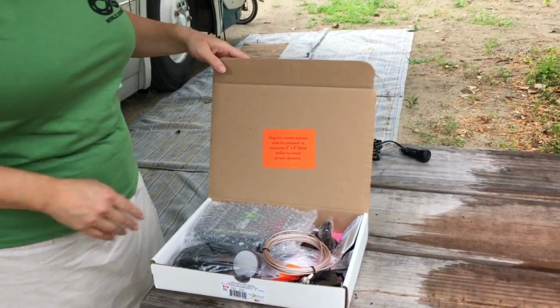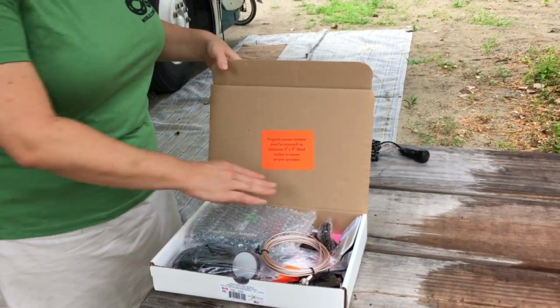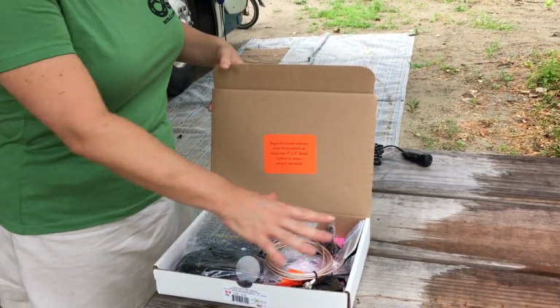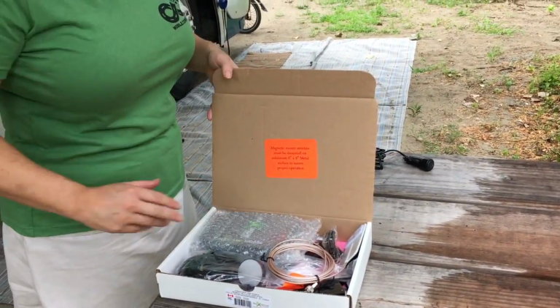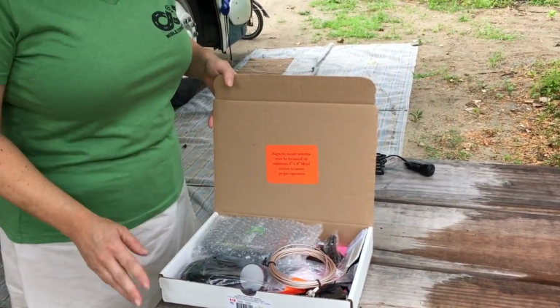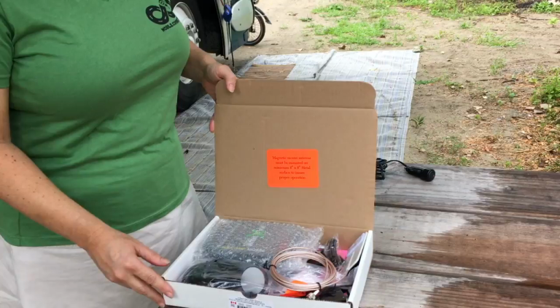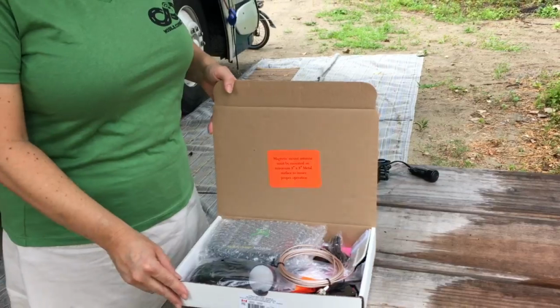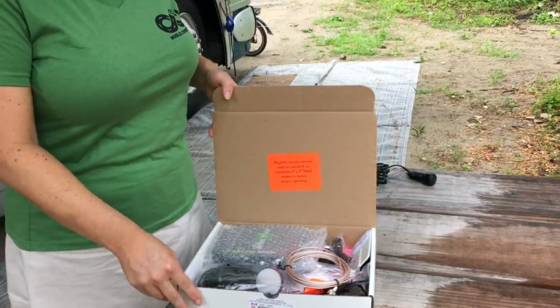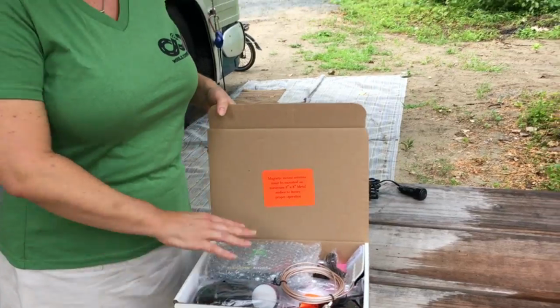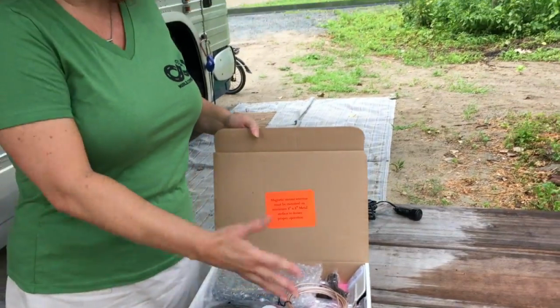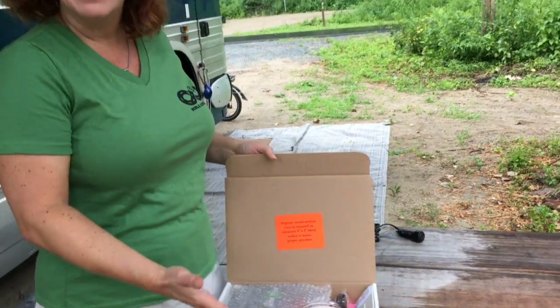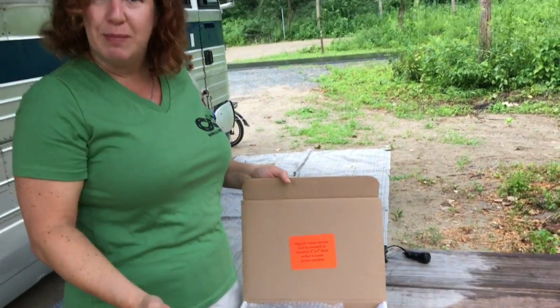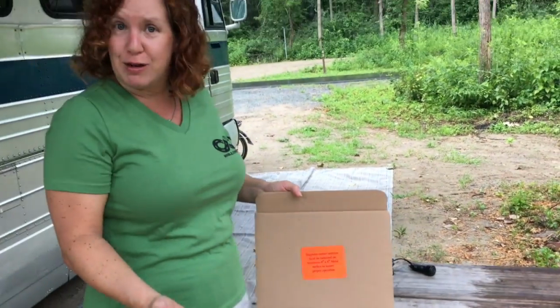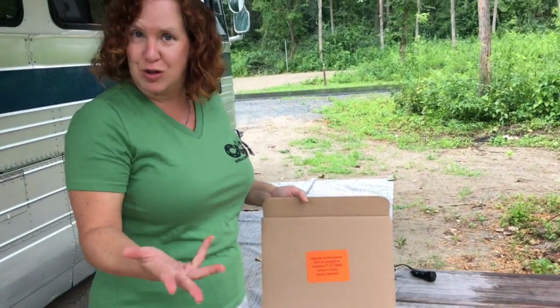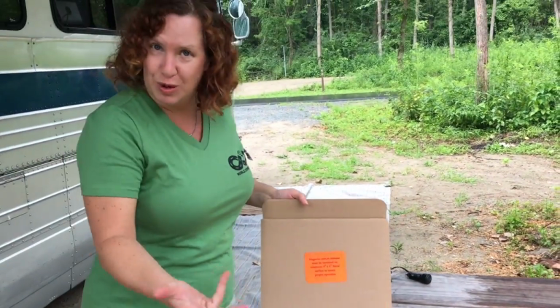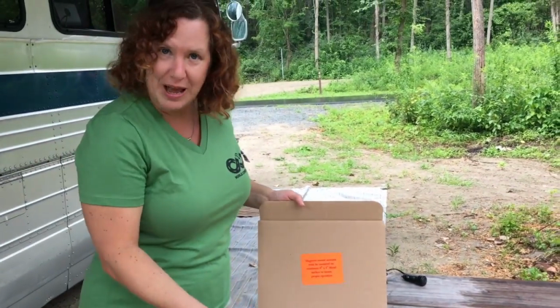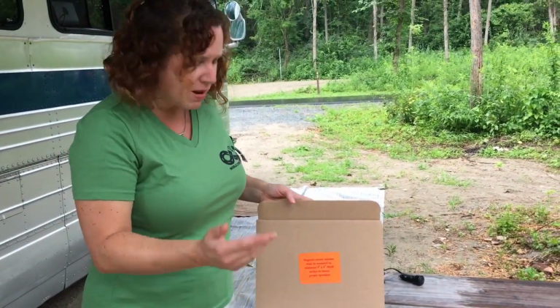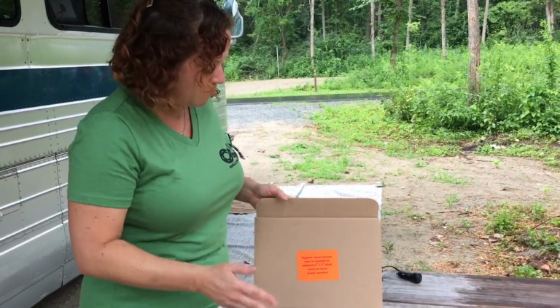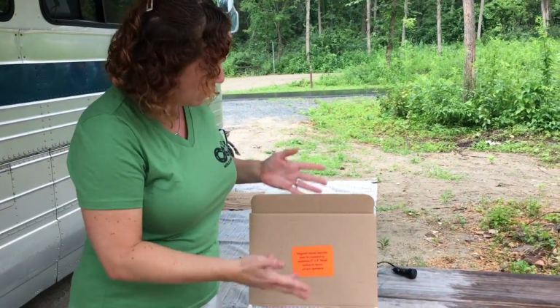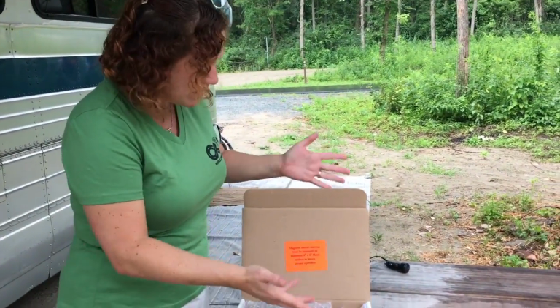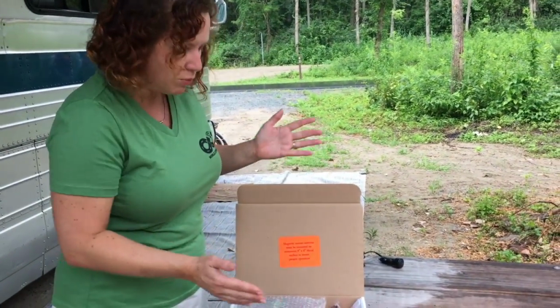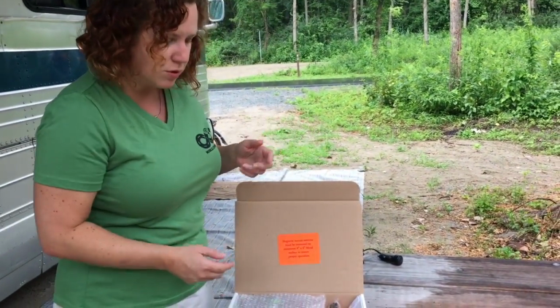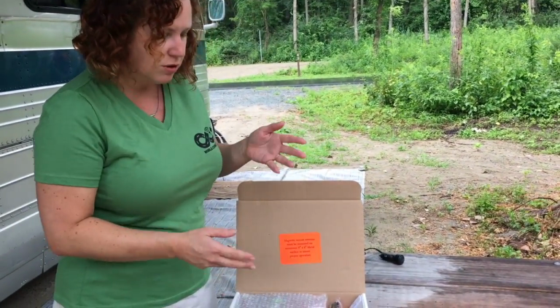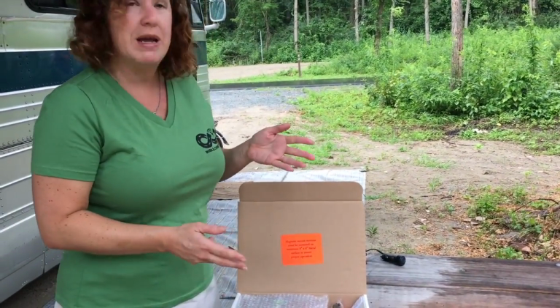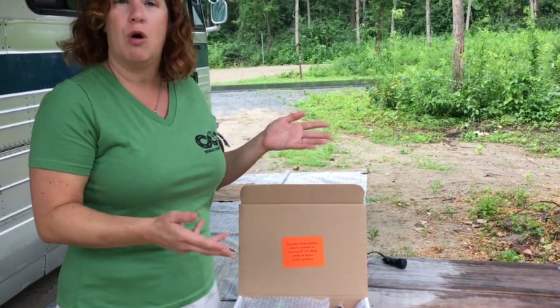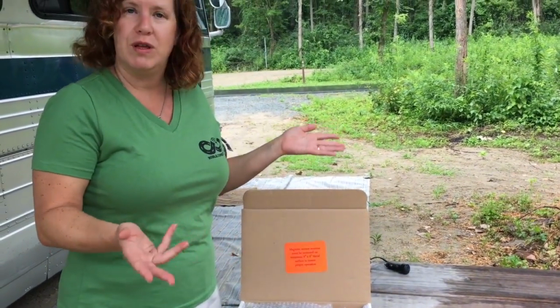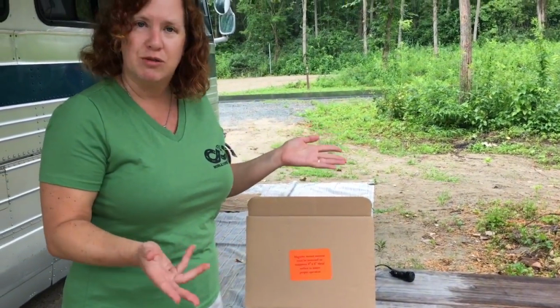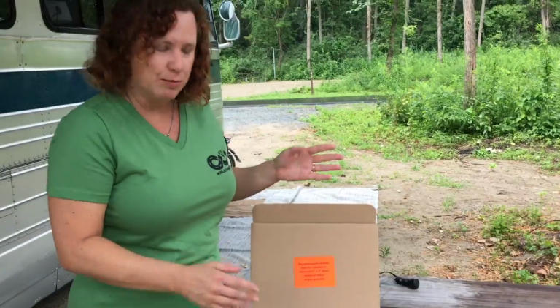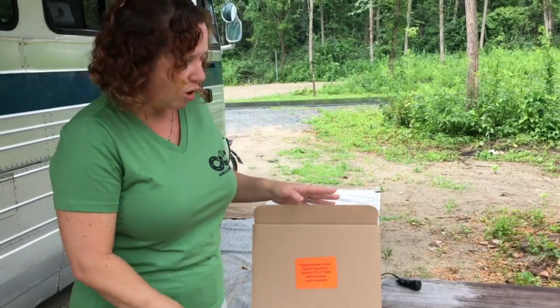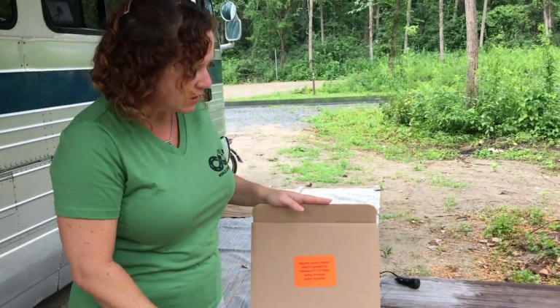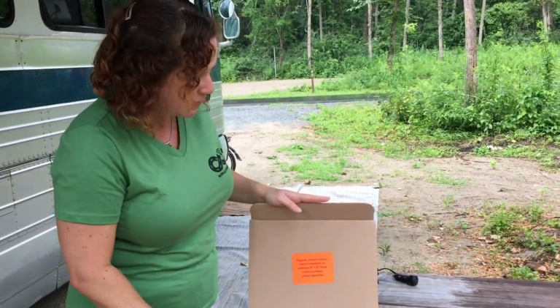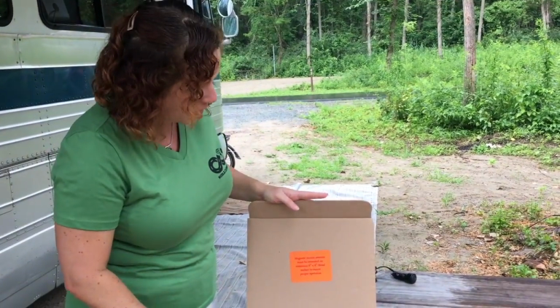Inside, just a whole bunch of parts put inside the box — very simple shipping. Hopefully that's where some of their cost savings are.